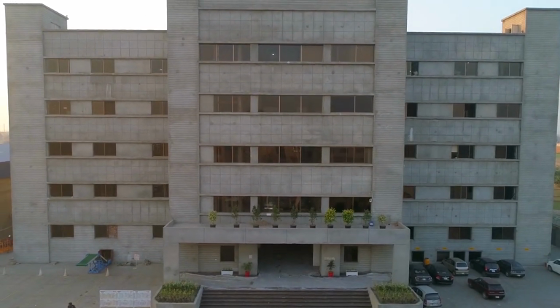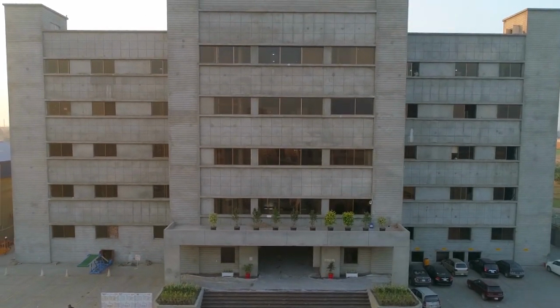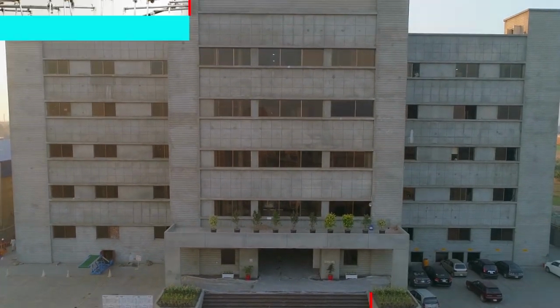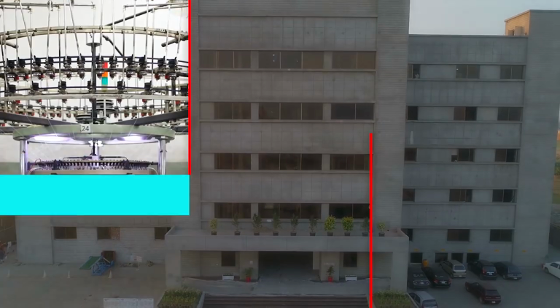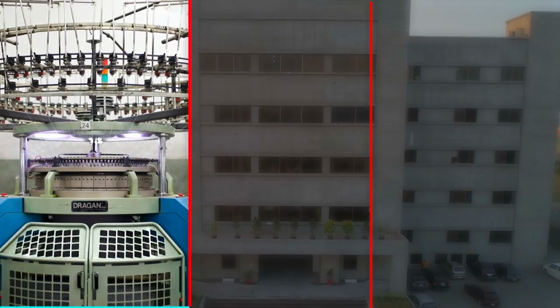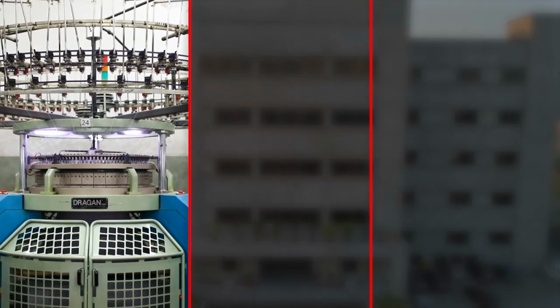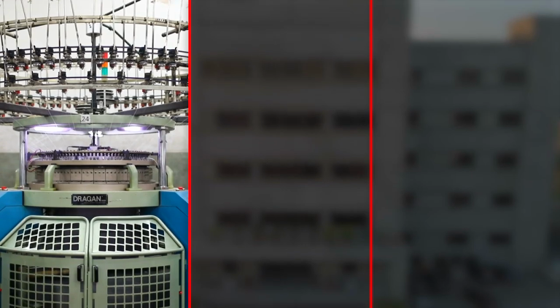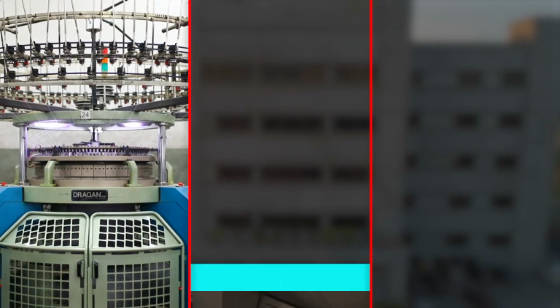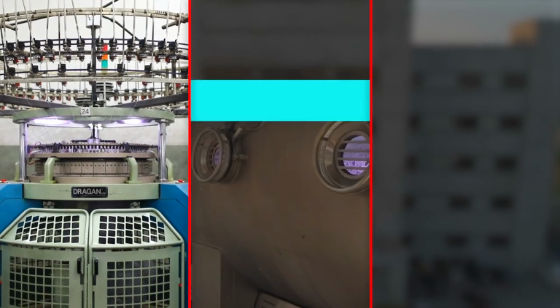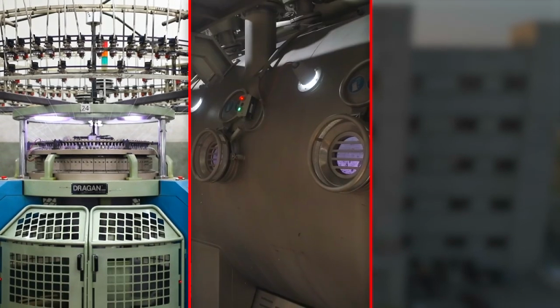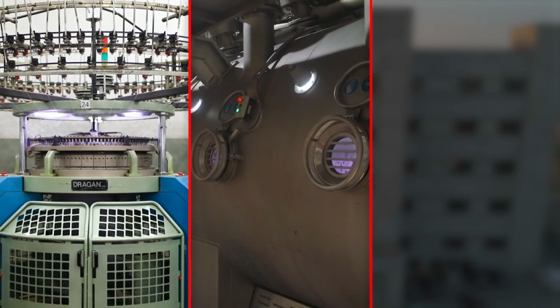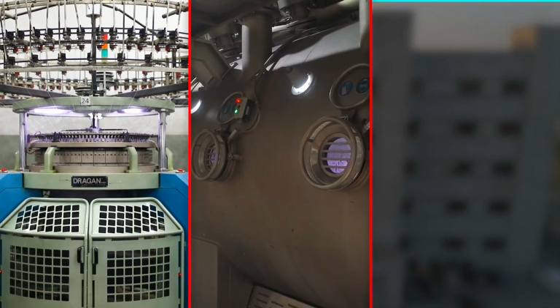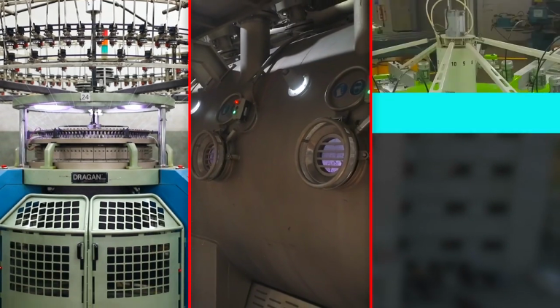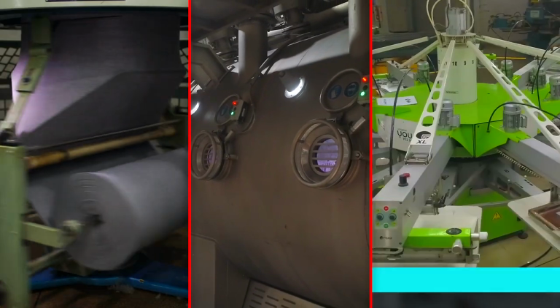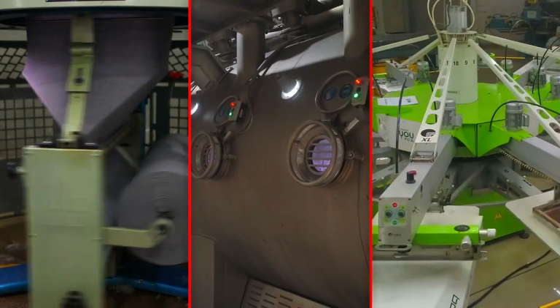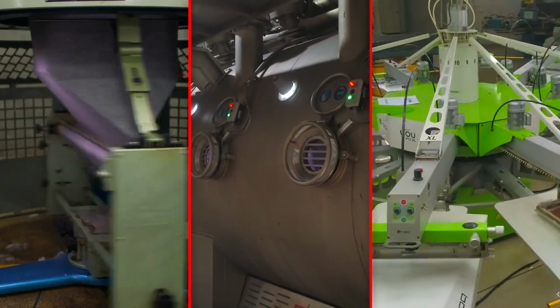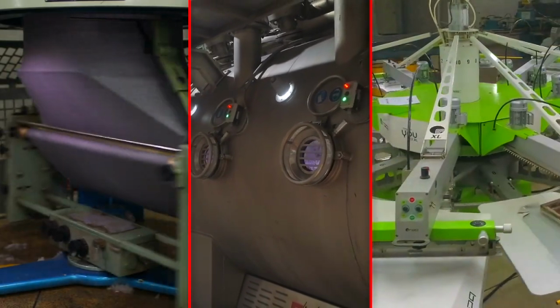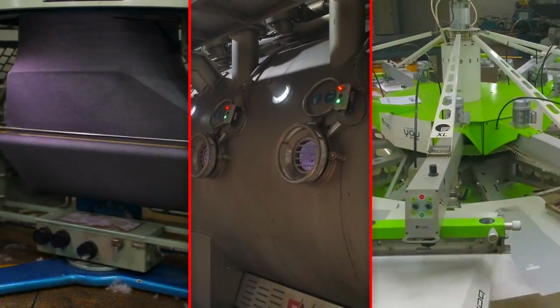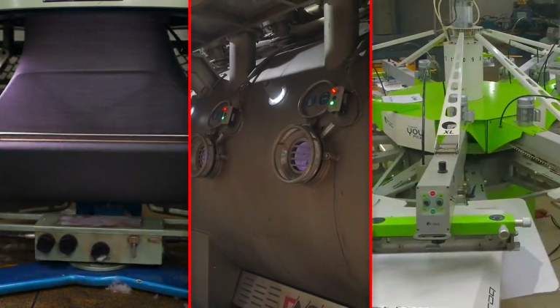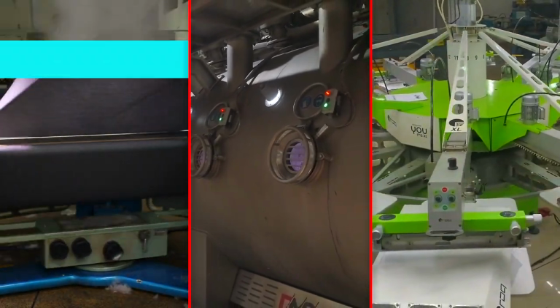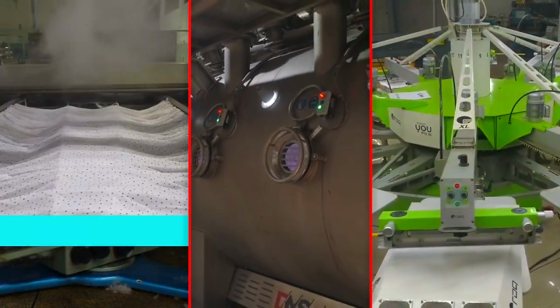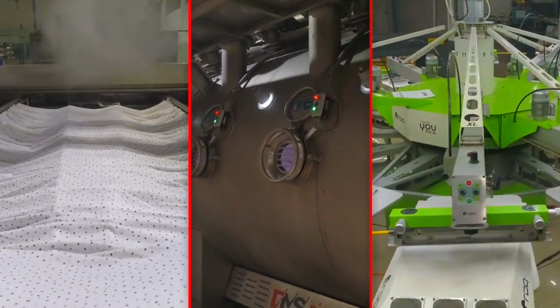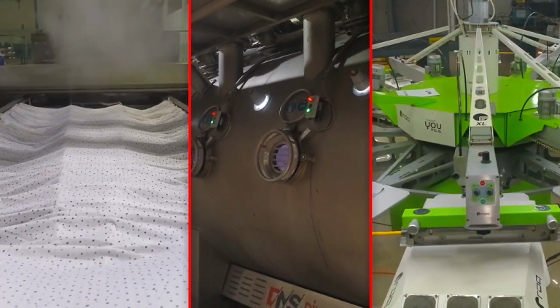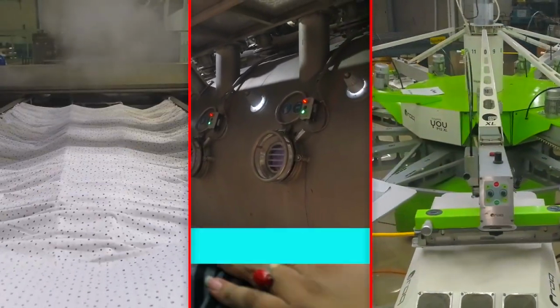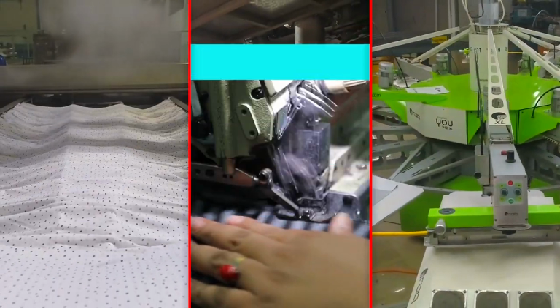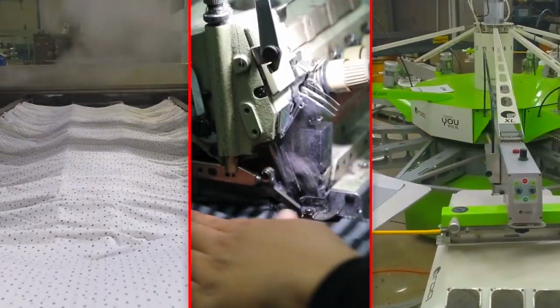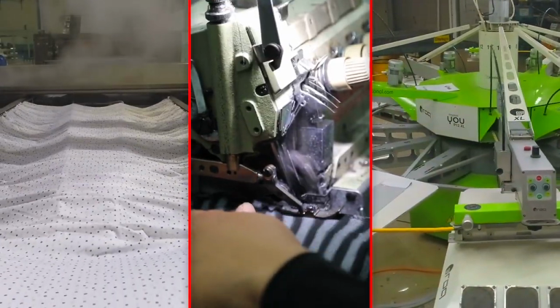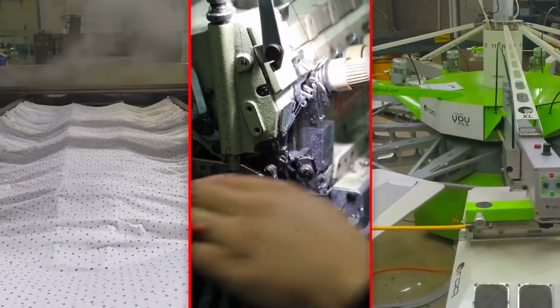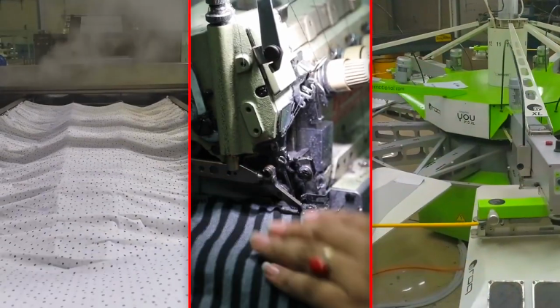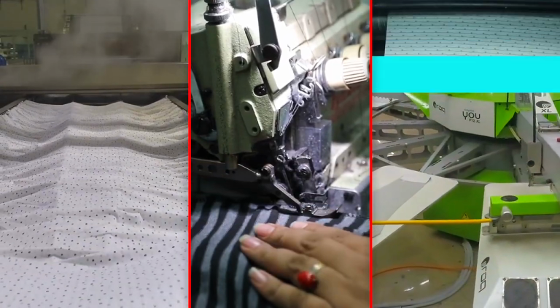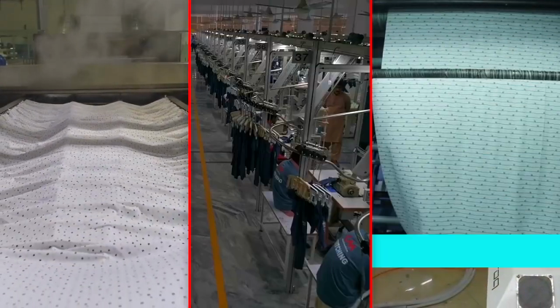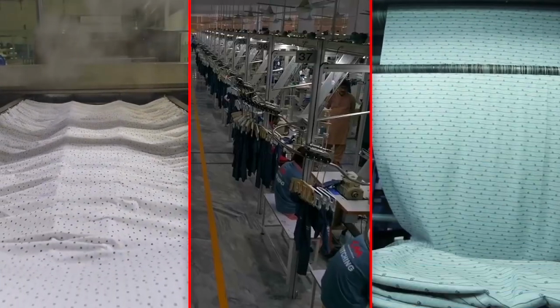Right from knitting, to dyeing, rotary printing, finishing, stitching and embellishing.